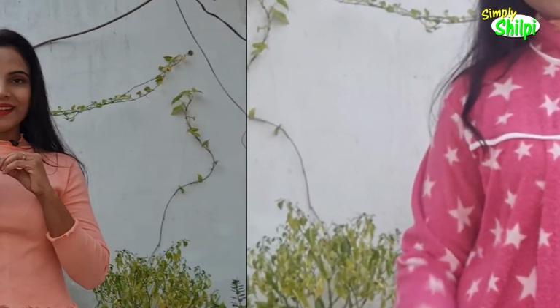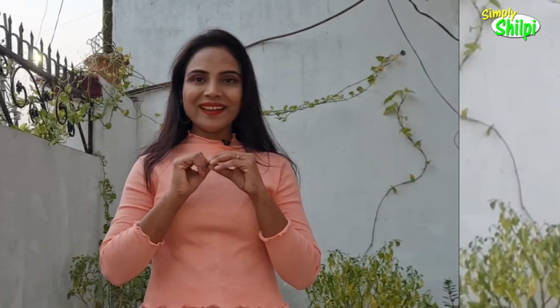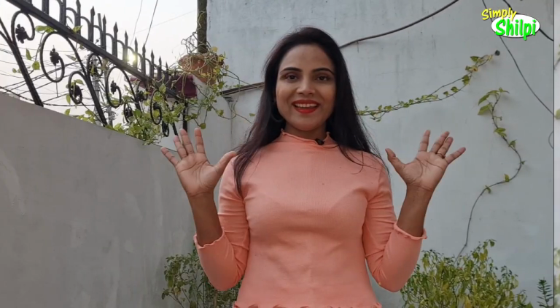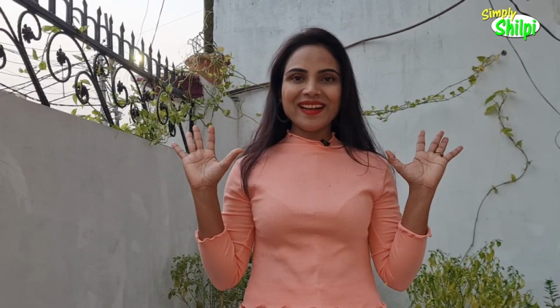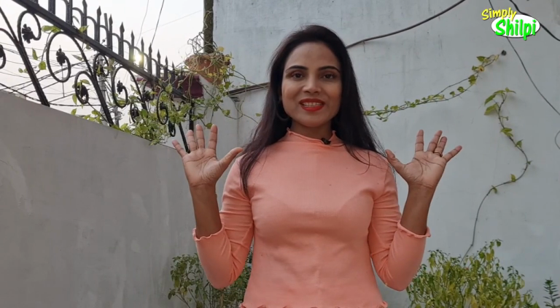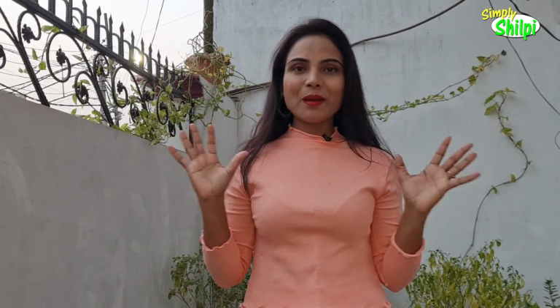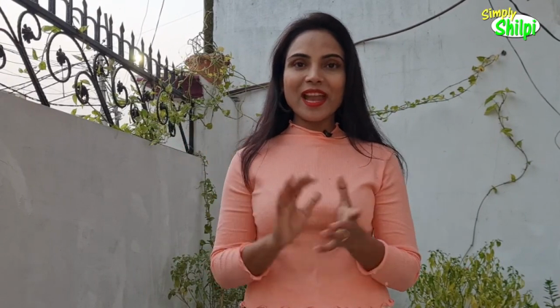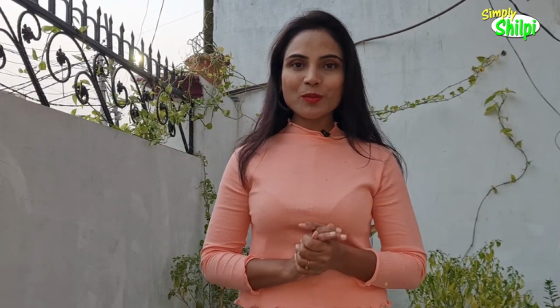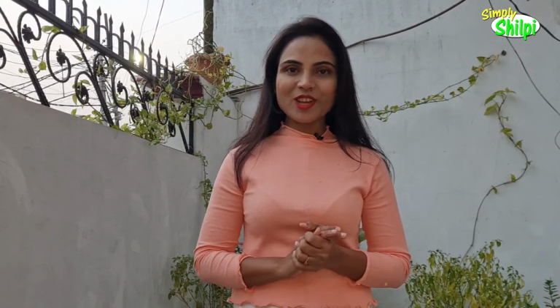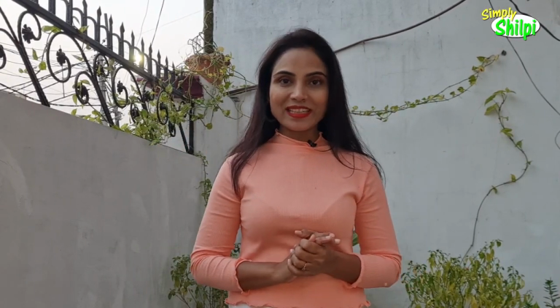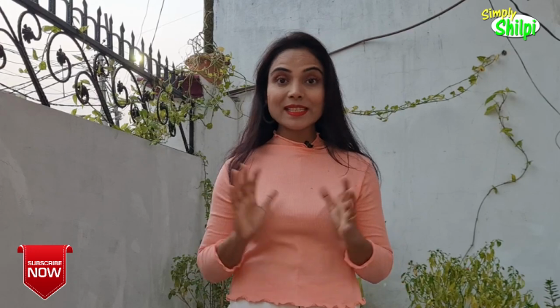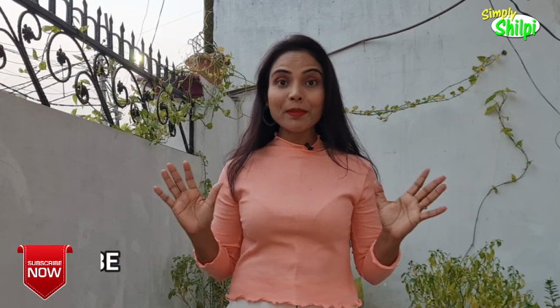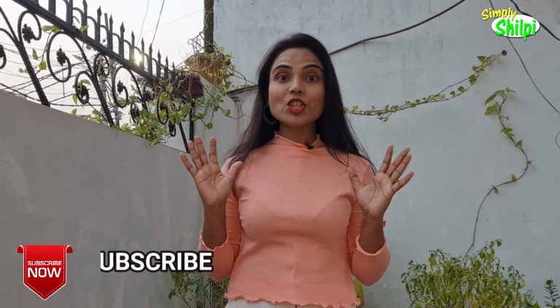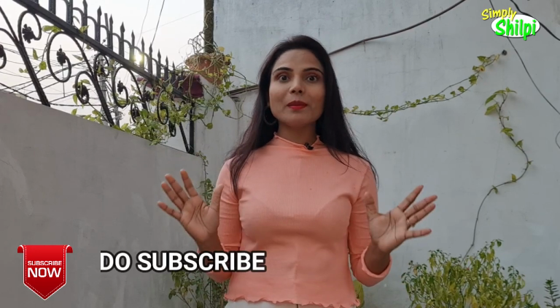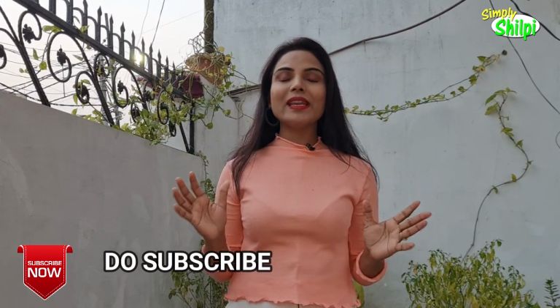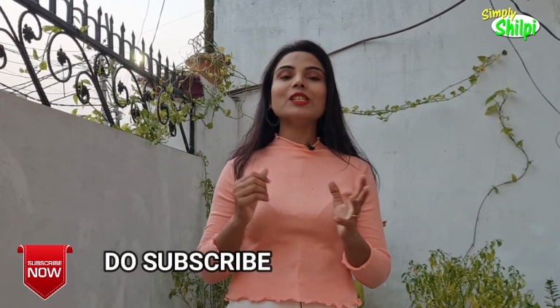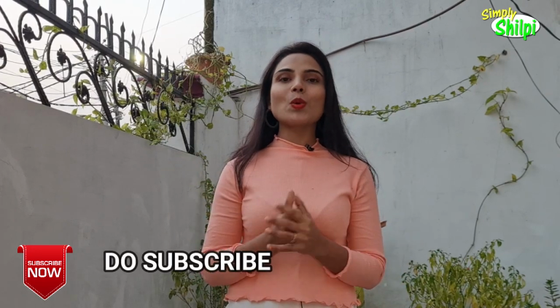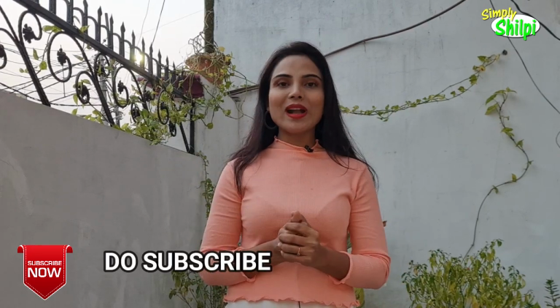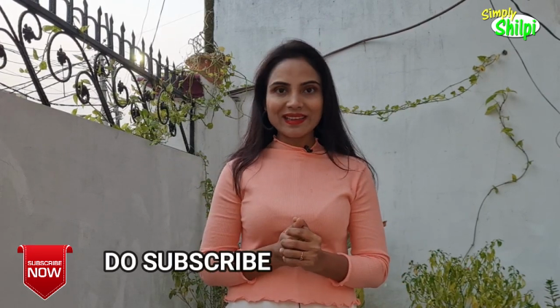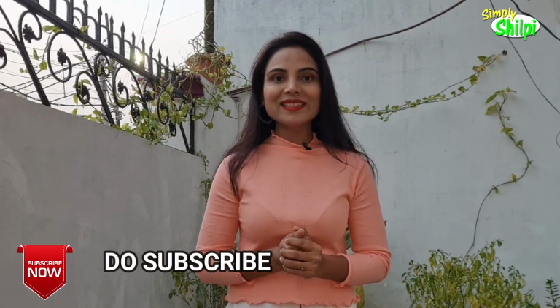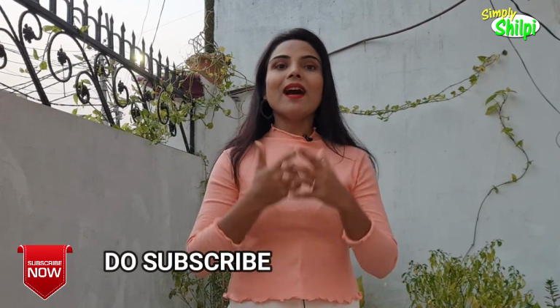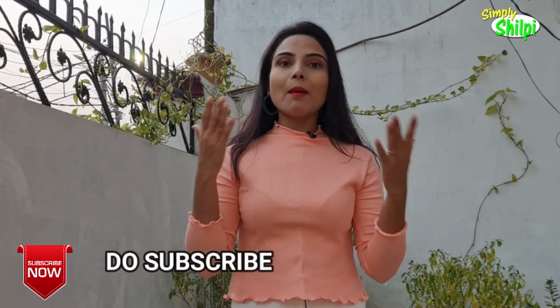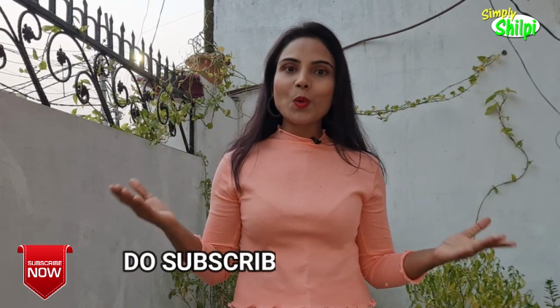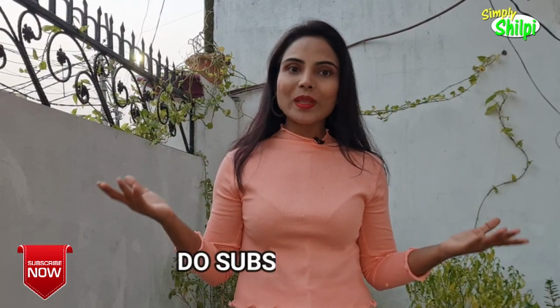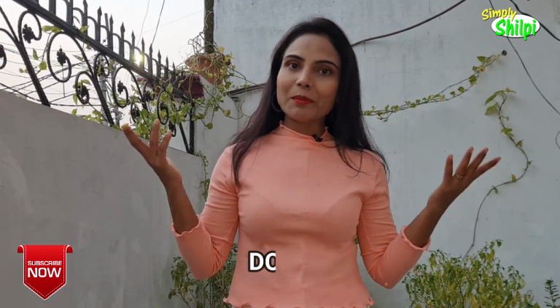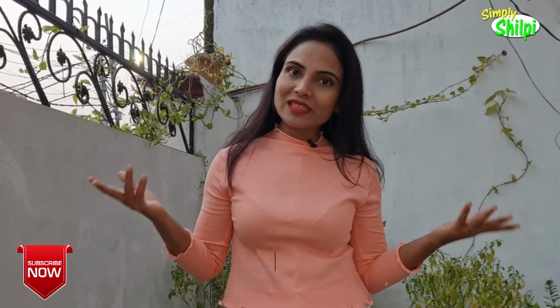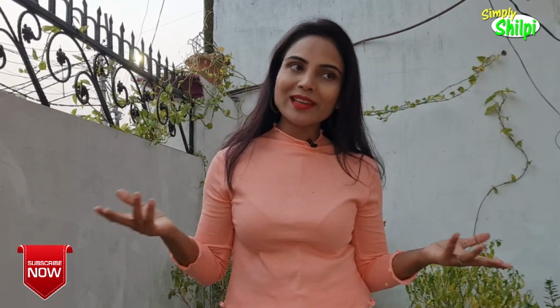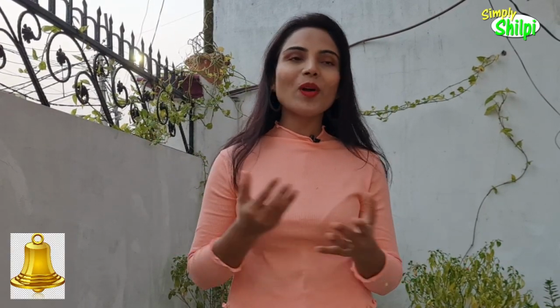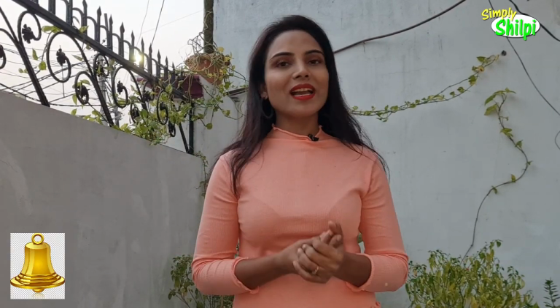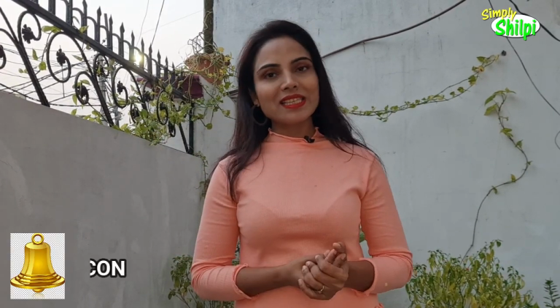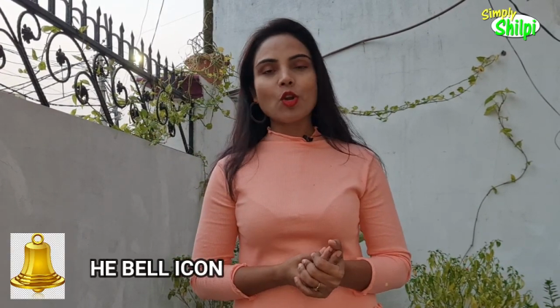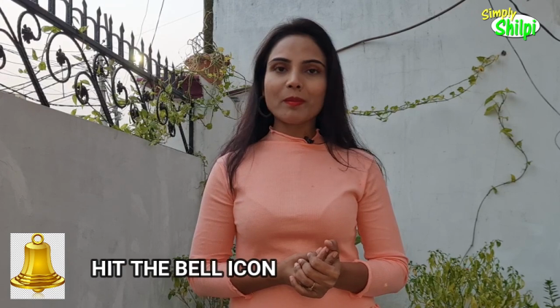Hey guys, welcome back to my channel Simply Shilpi. Today I'm going to make a video on this topic.